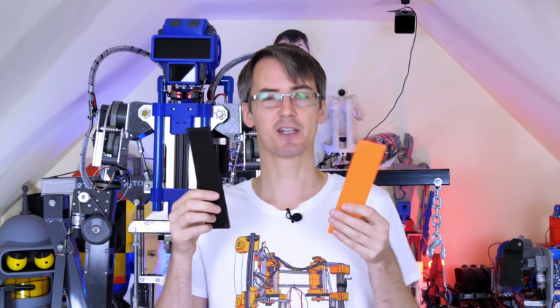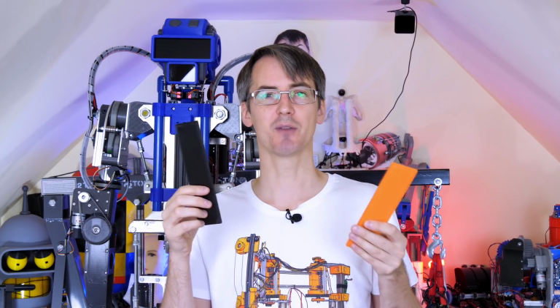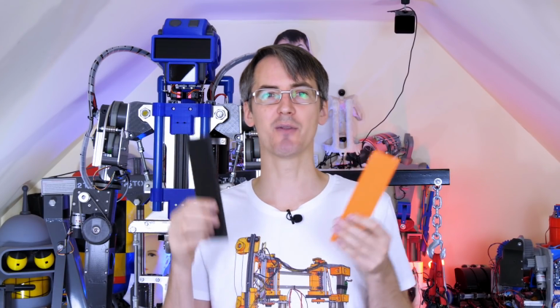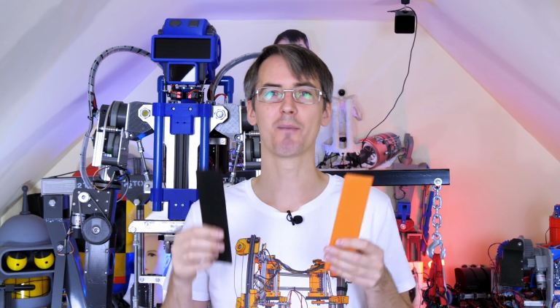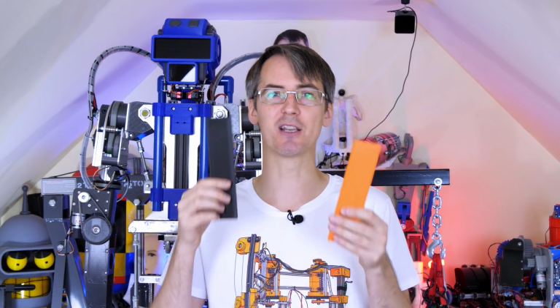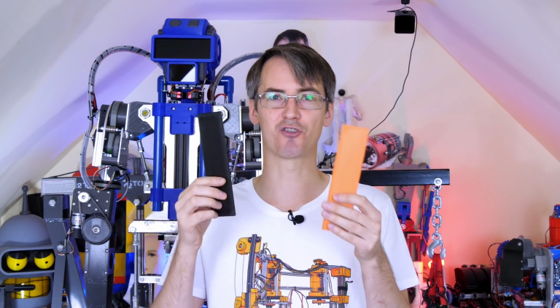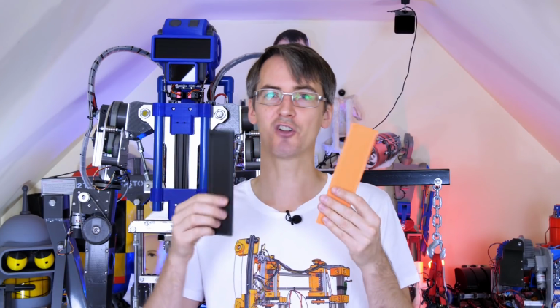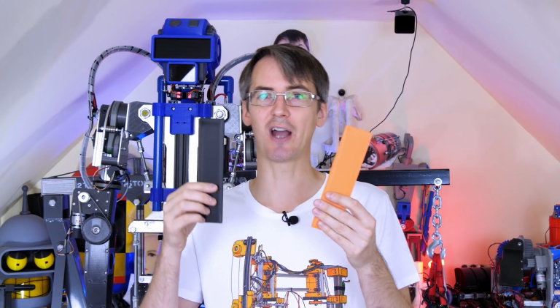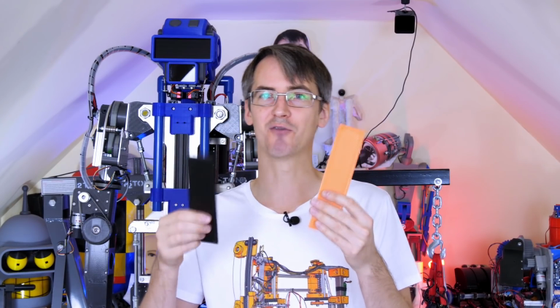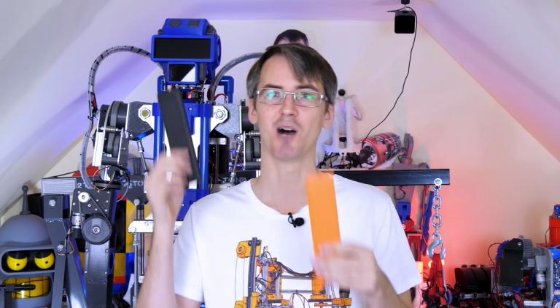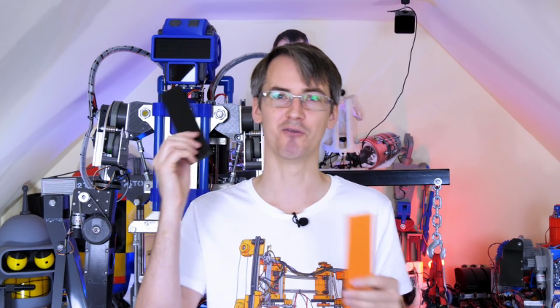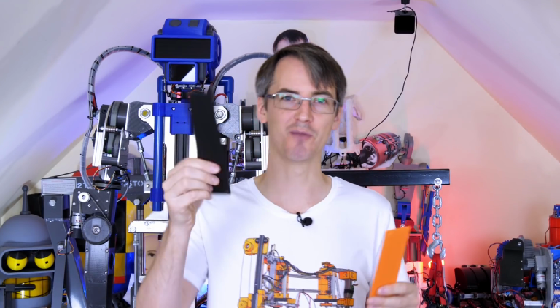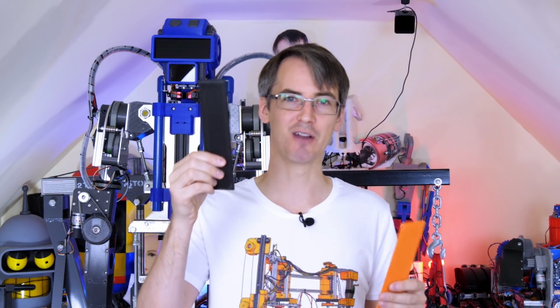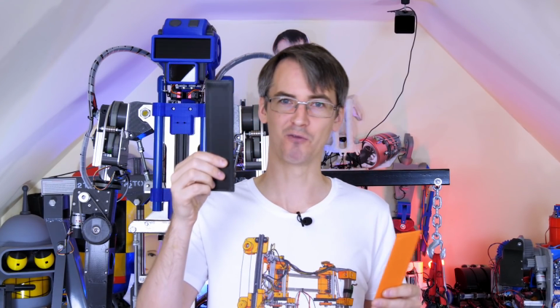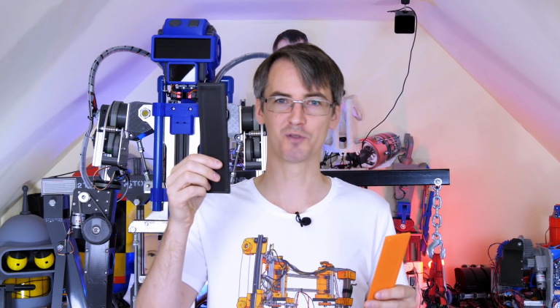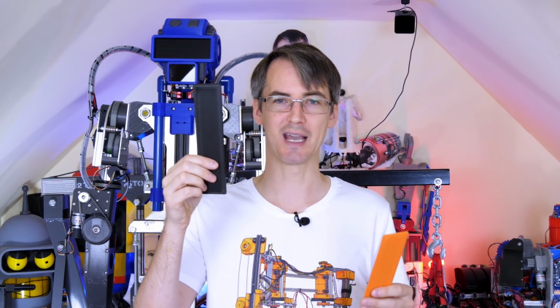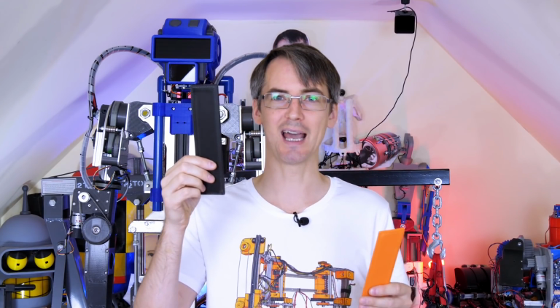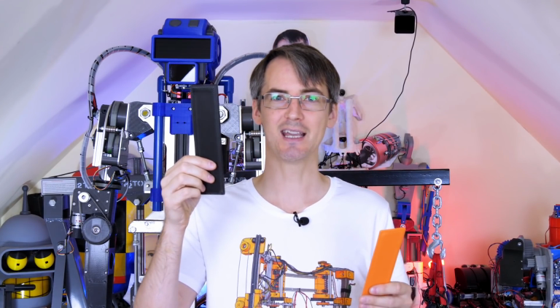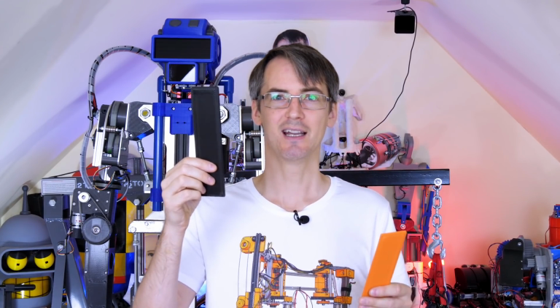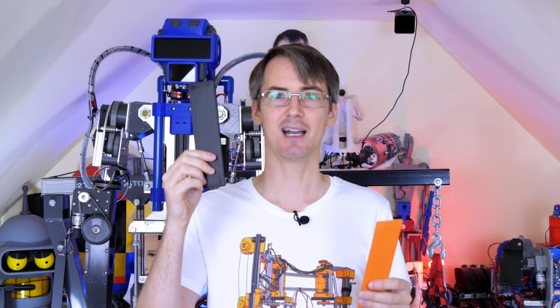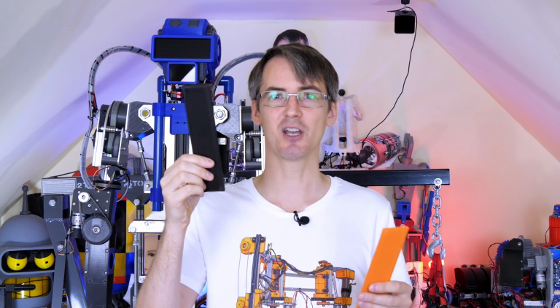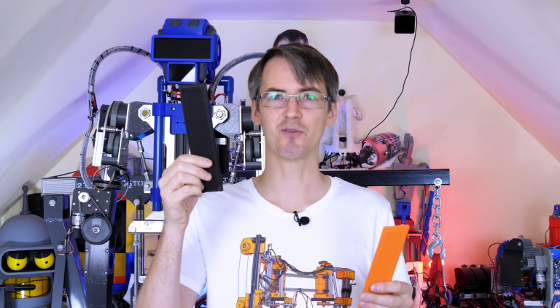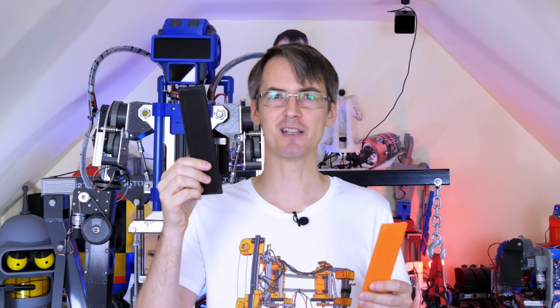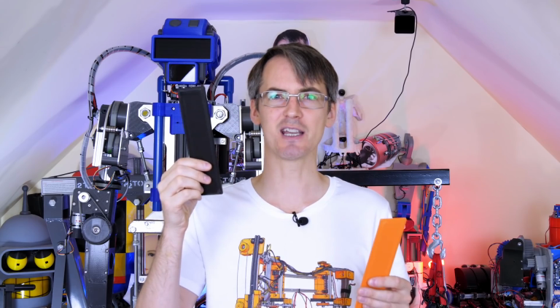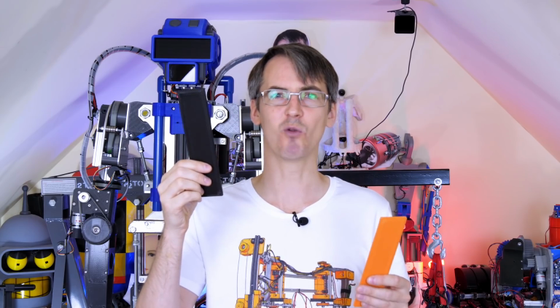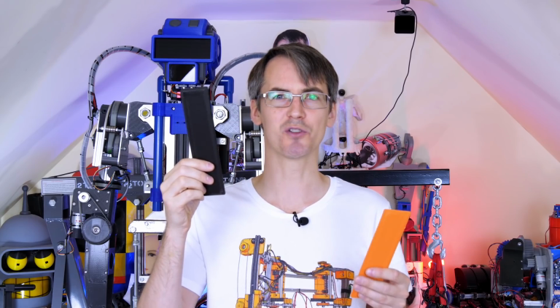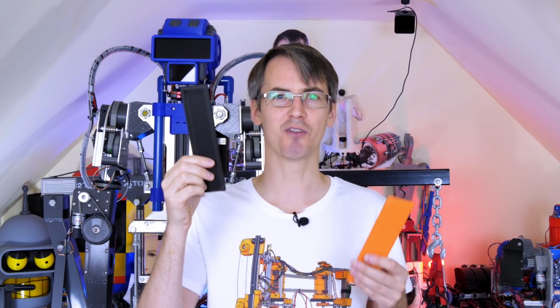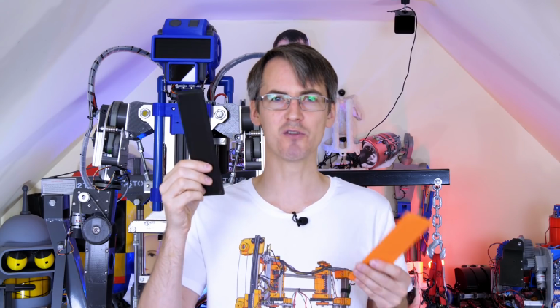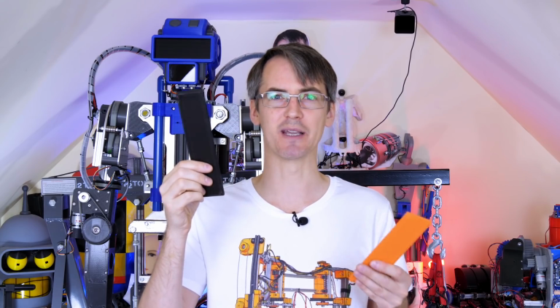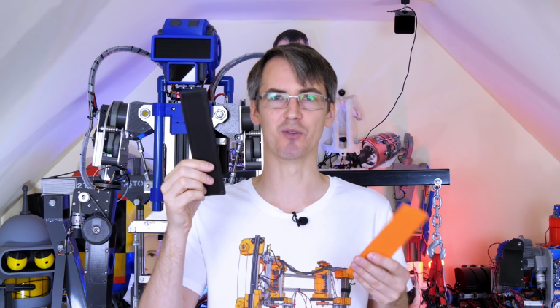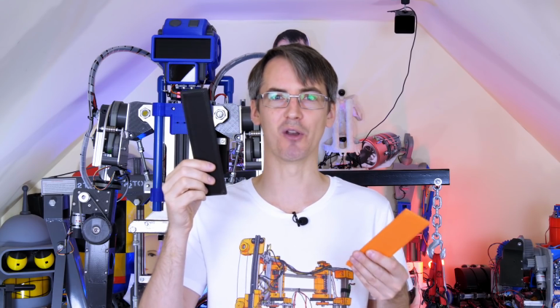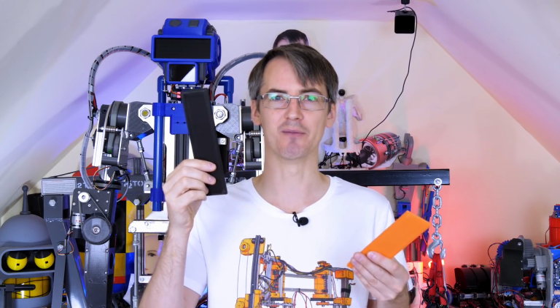Now I'm going to build a bigger structure out of carbon fiber reinforced PLA and hopefully see what sort of load we can put on it.